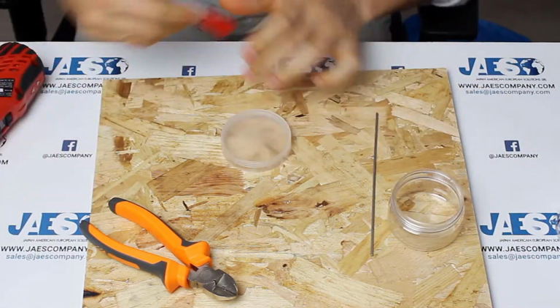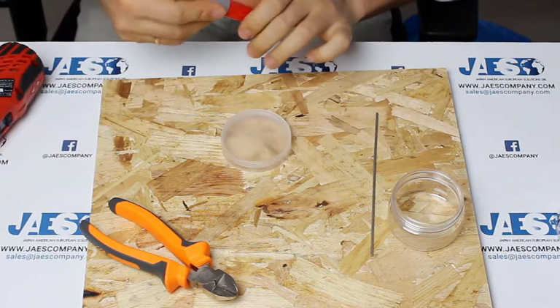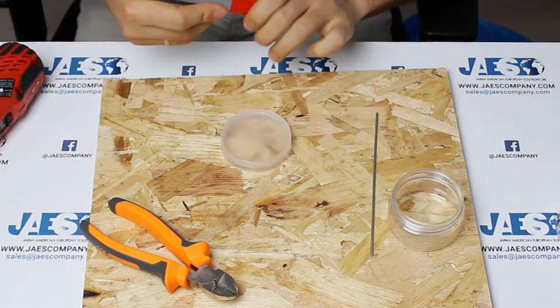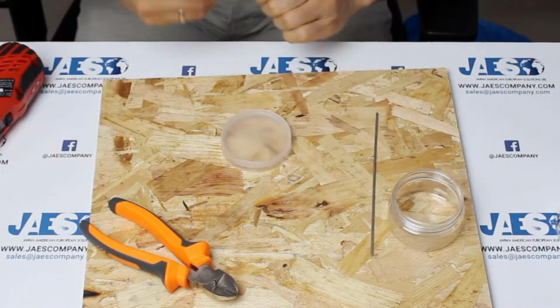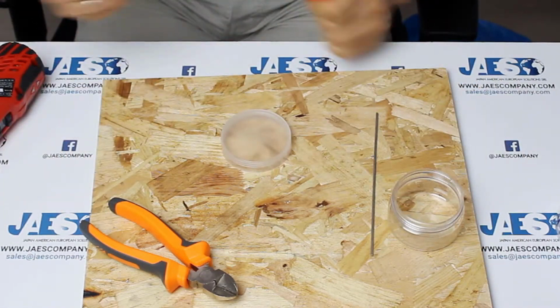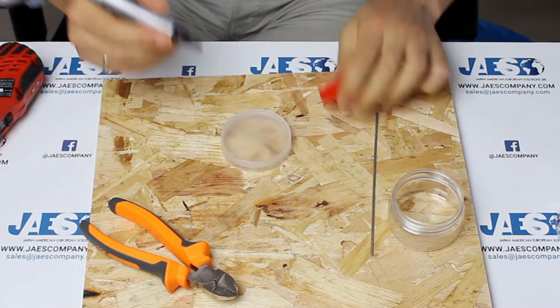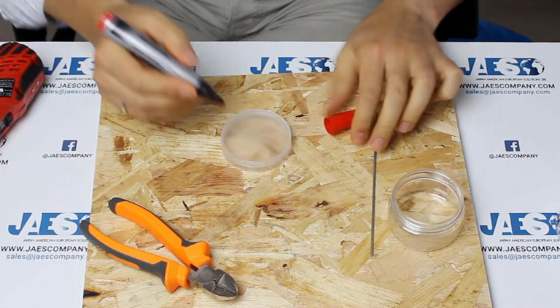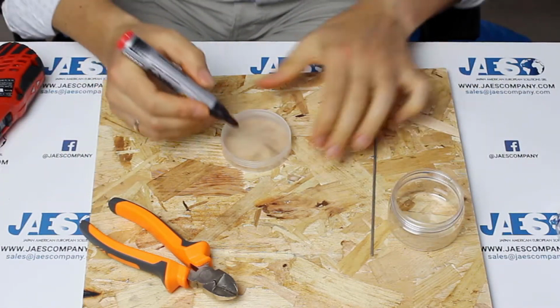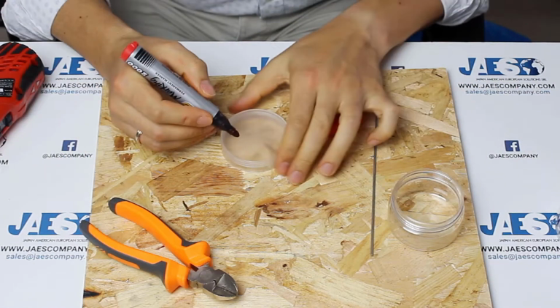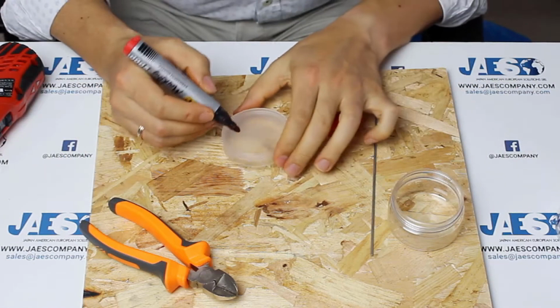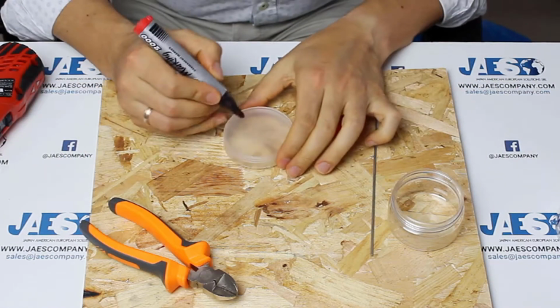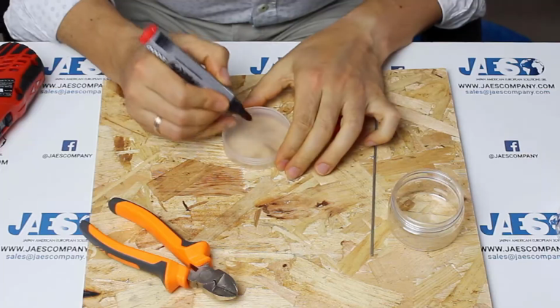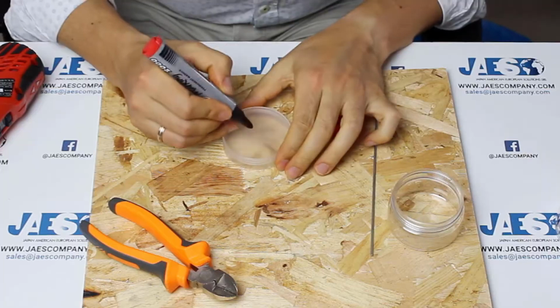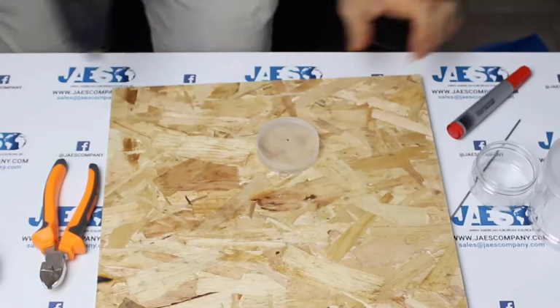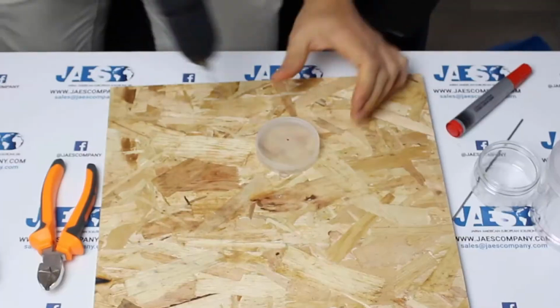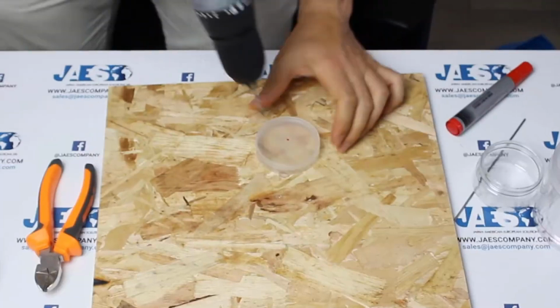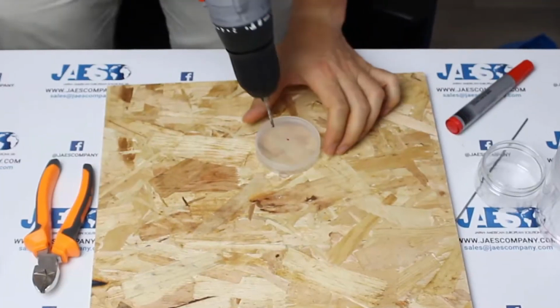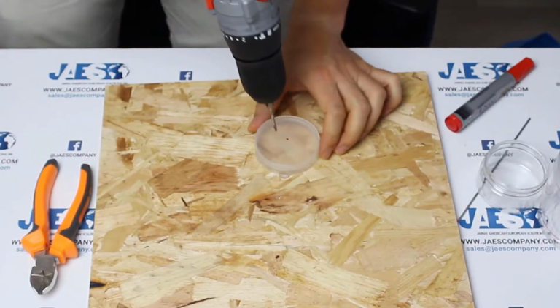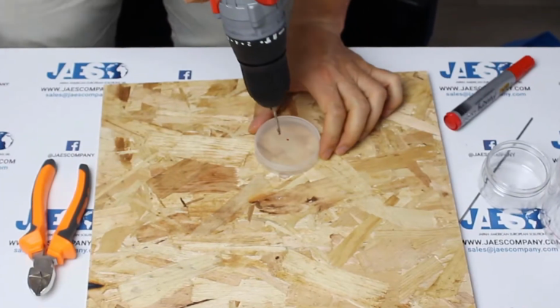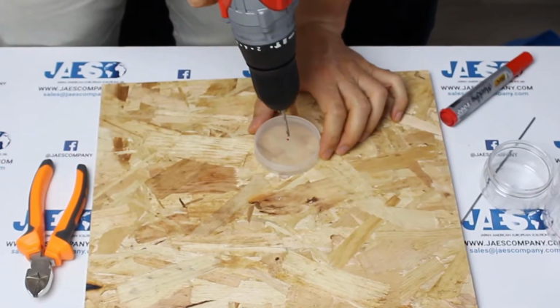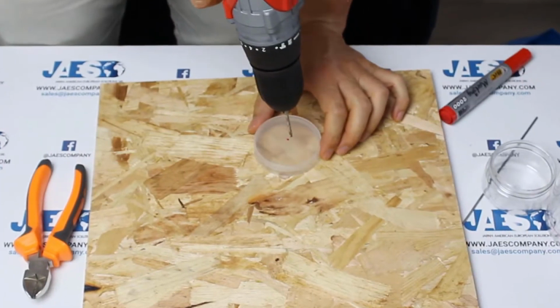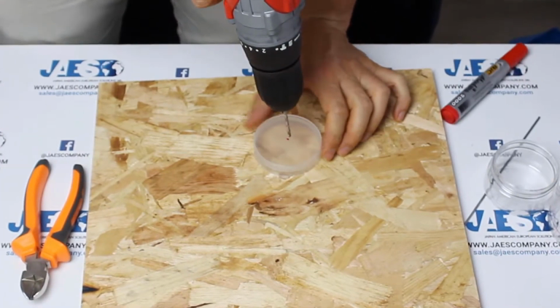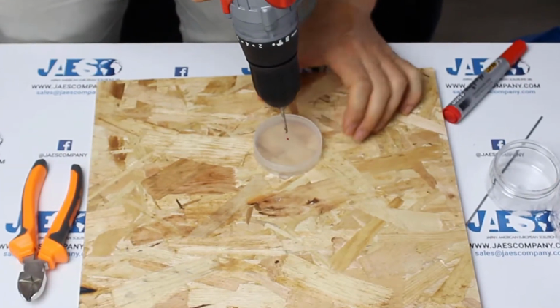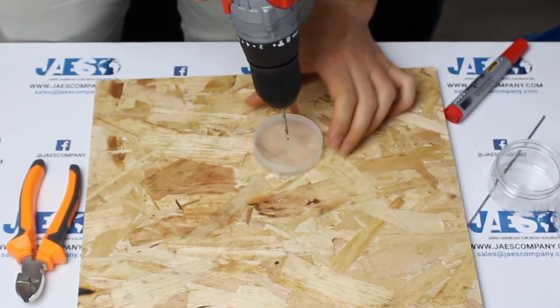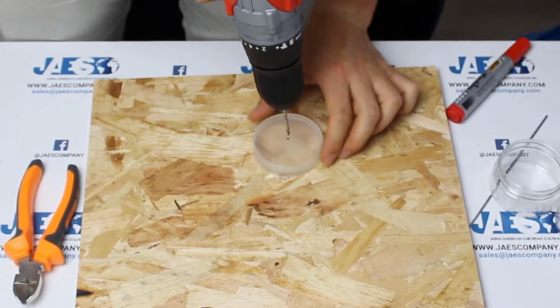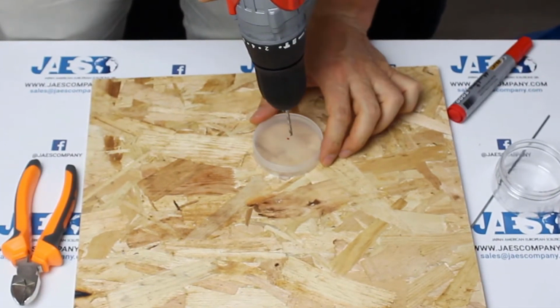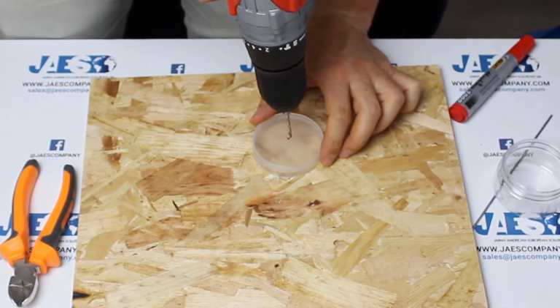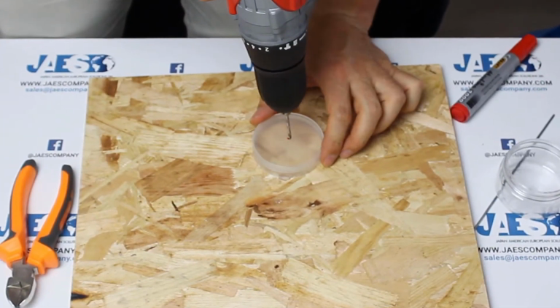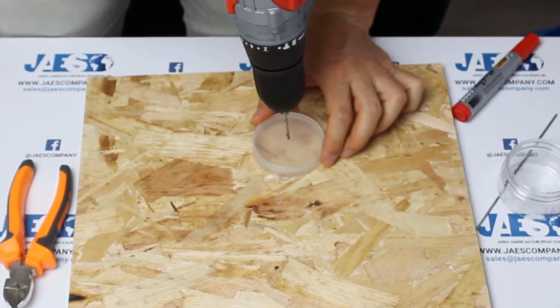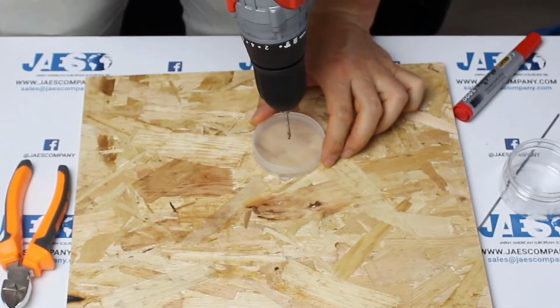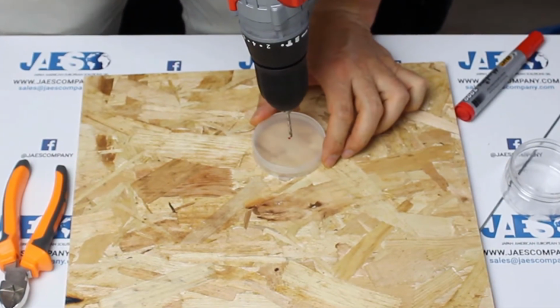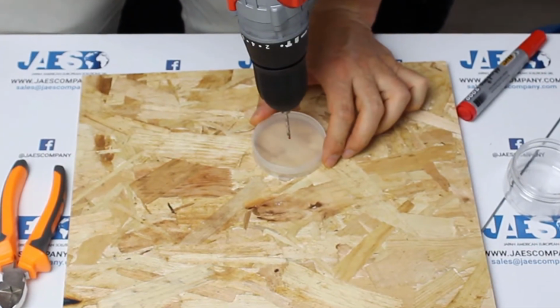We make now the holes also in the smaller jar, in this way.